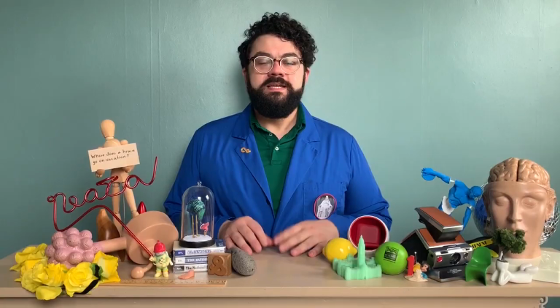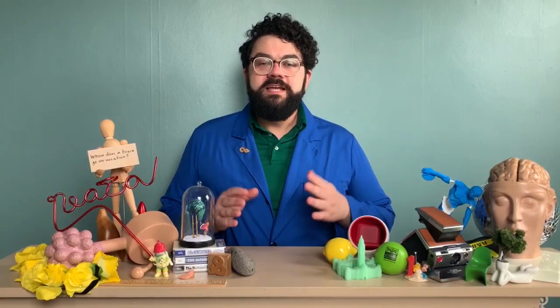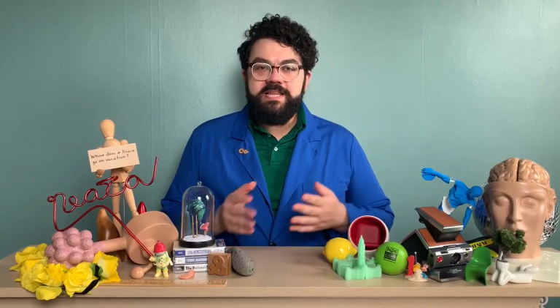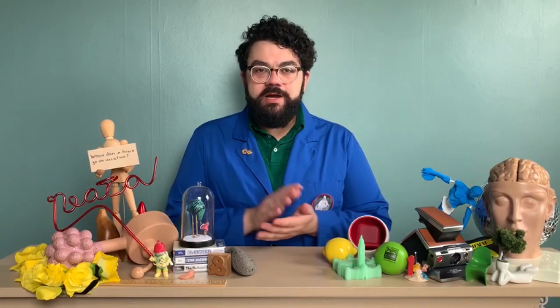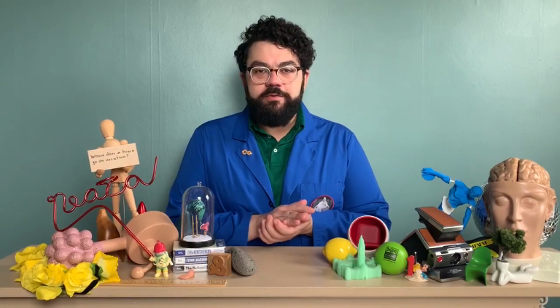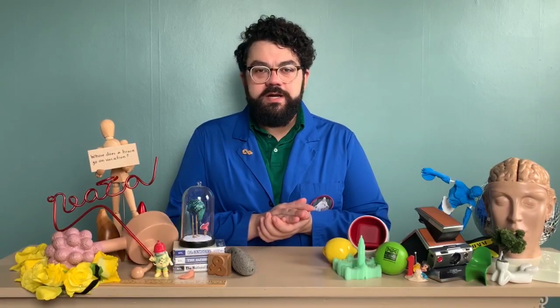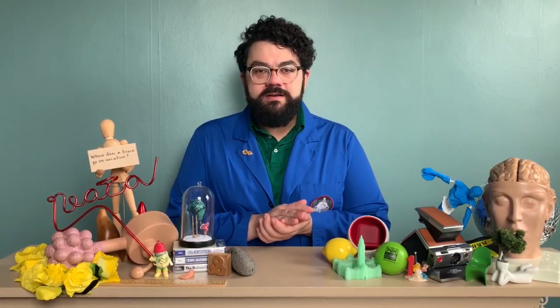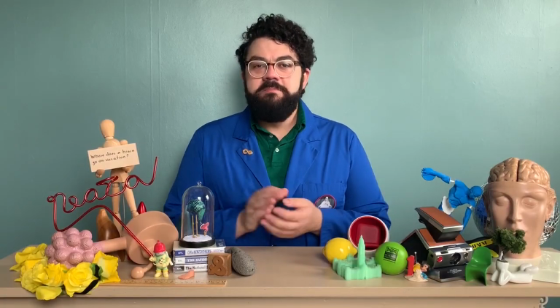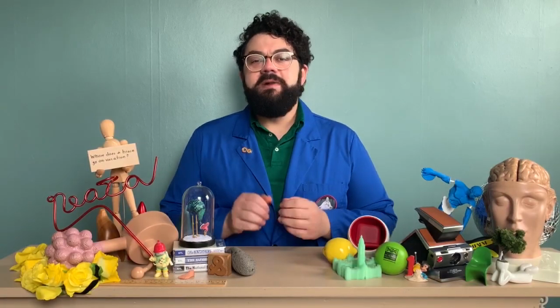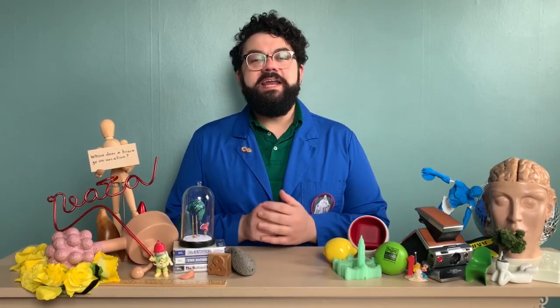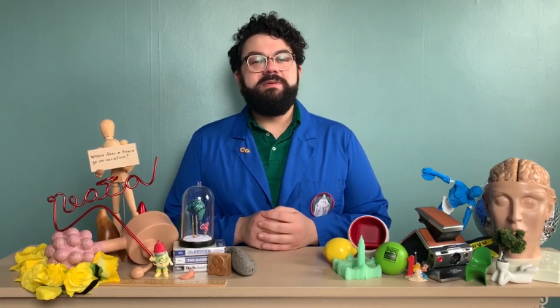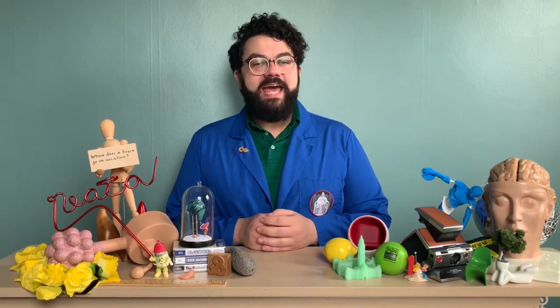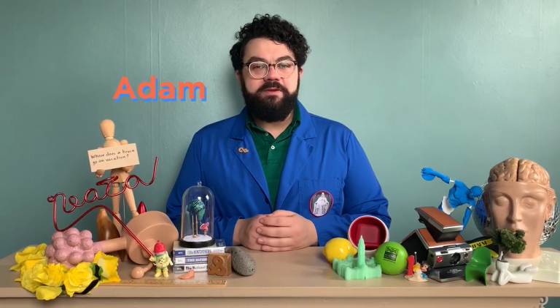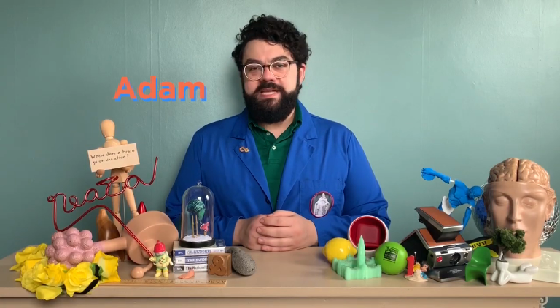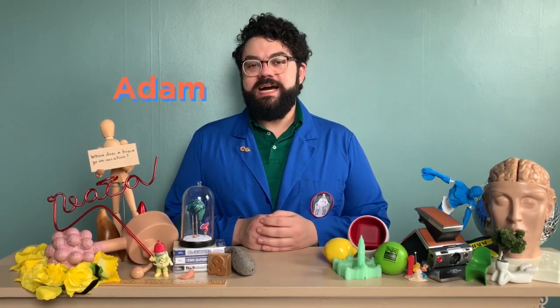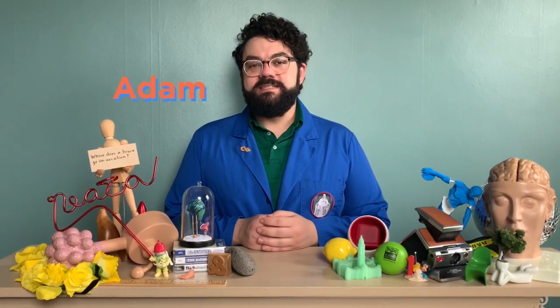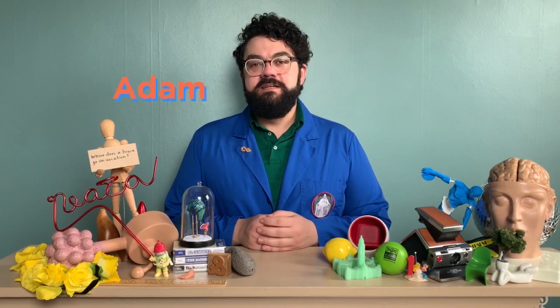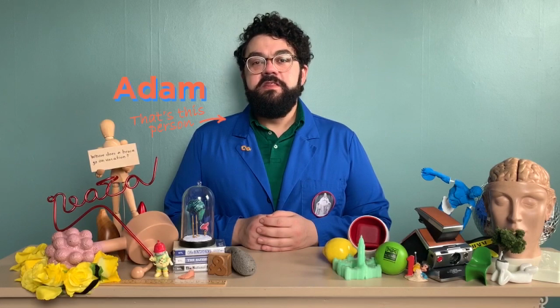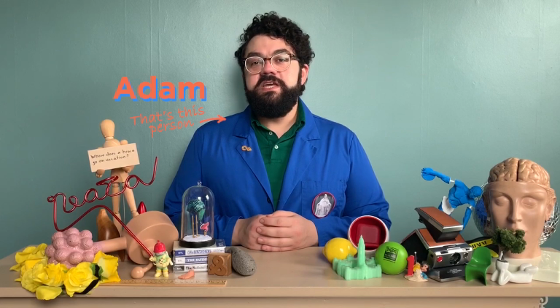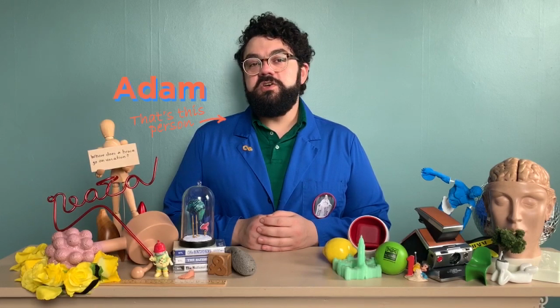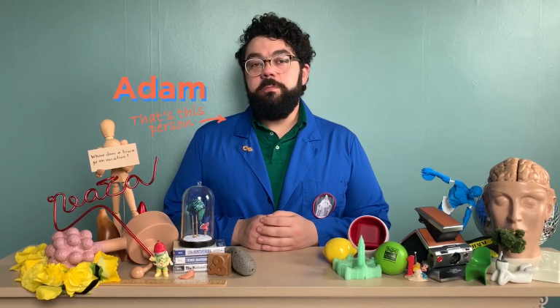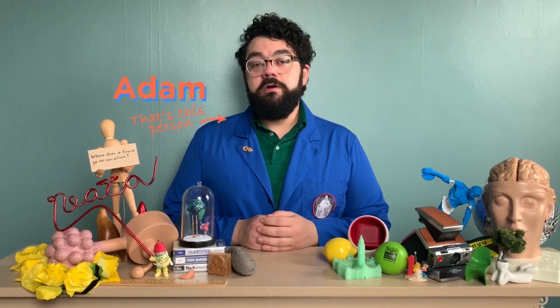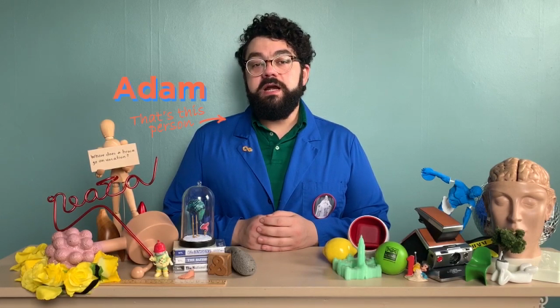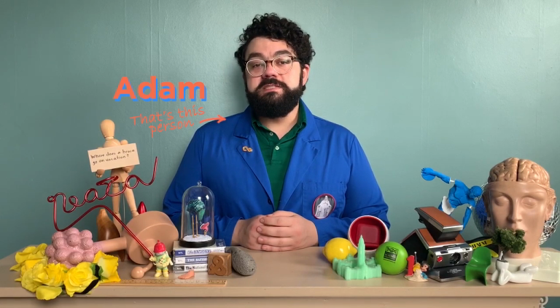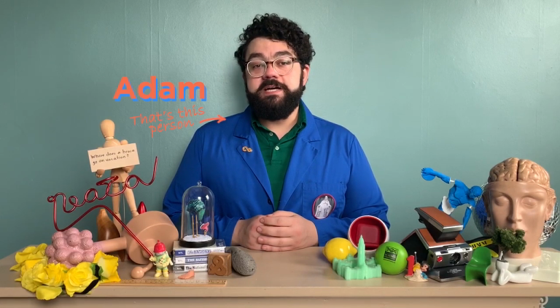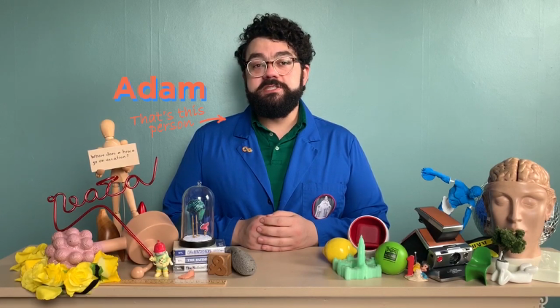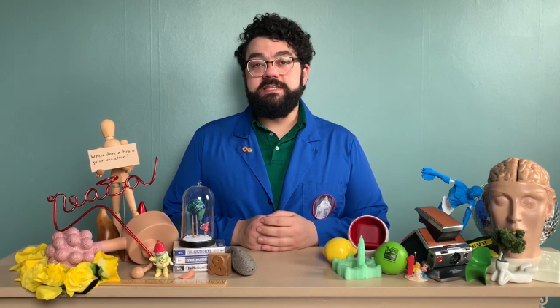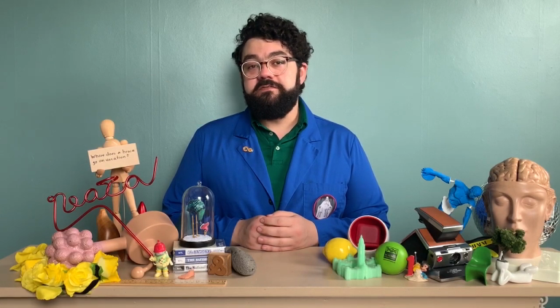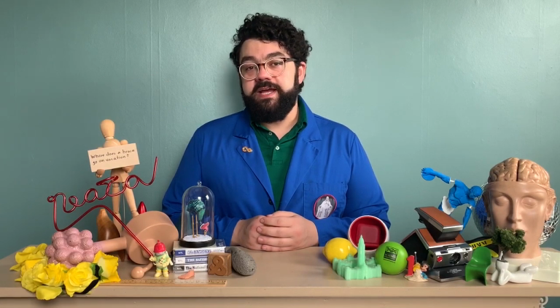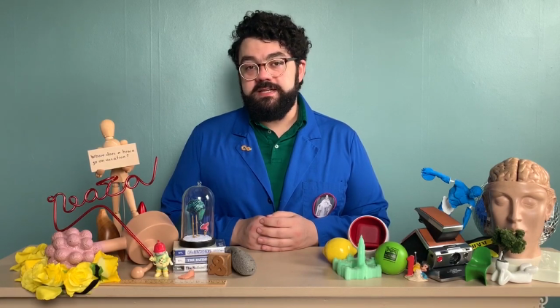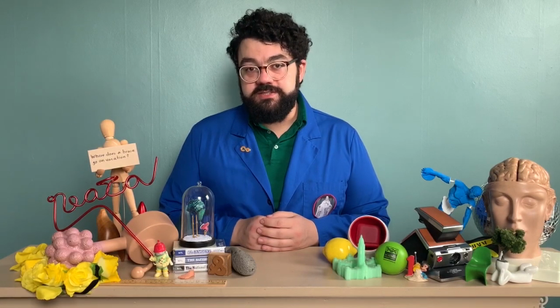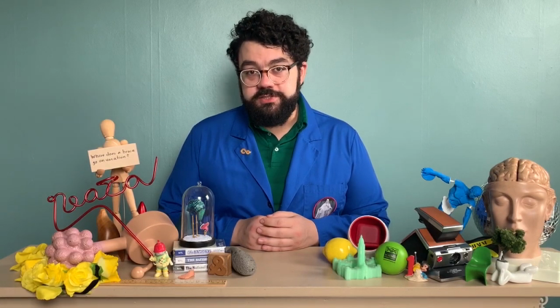Hello everyone! My name is Adam Piazza, the Adult Program Specialist of the Franklin Institute.